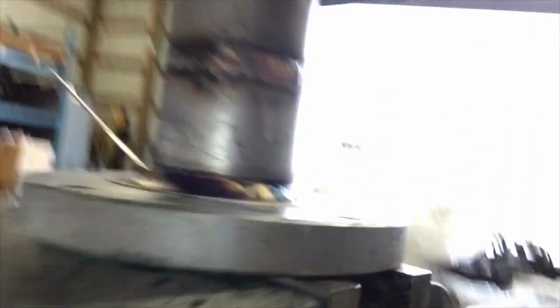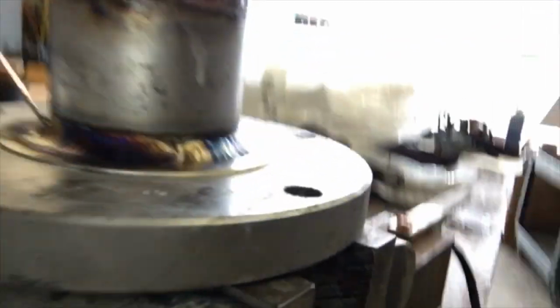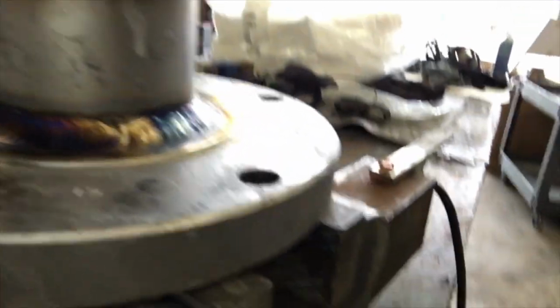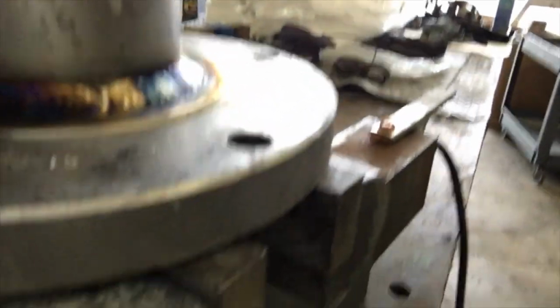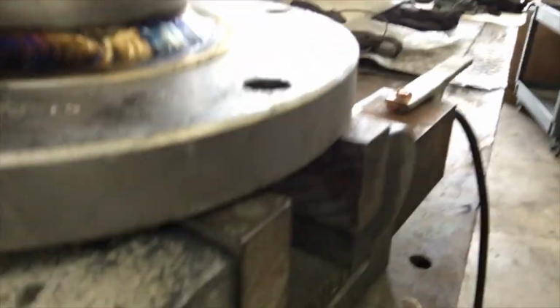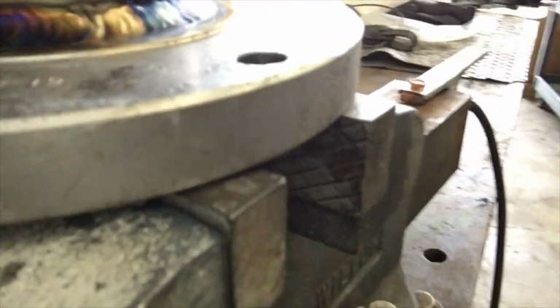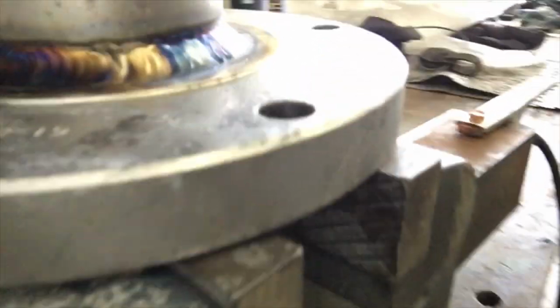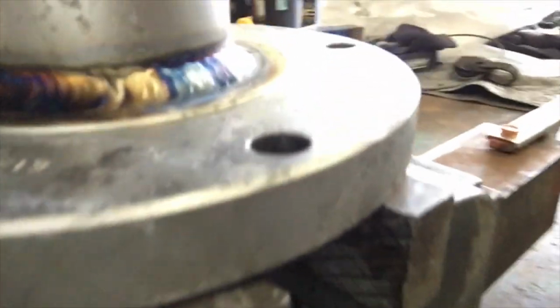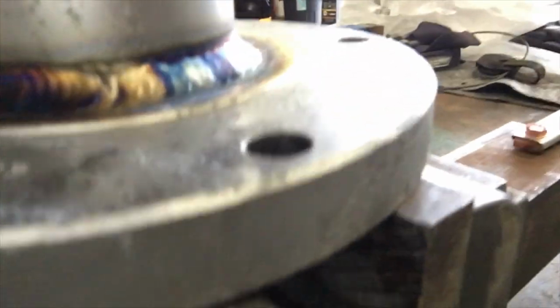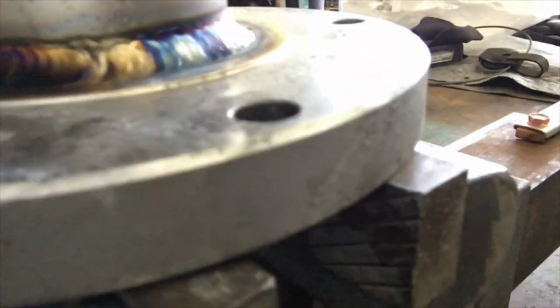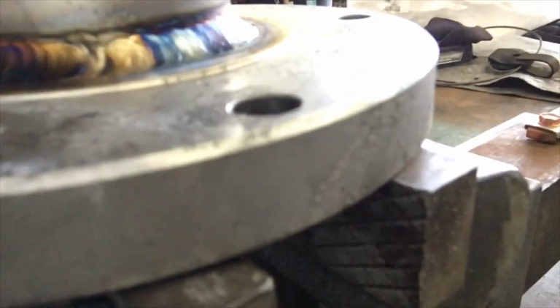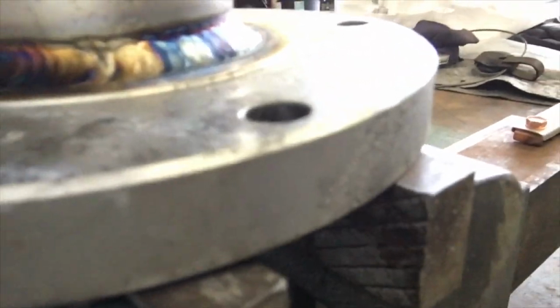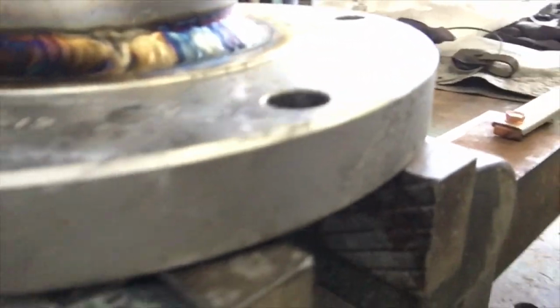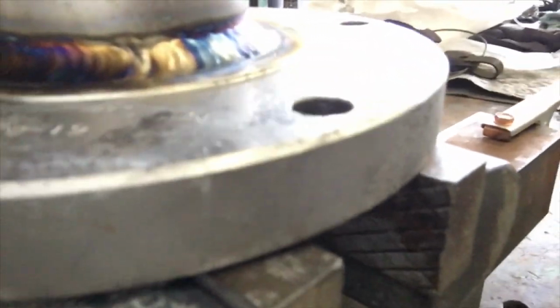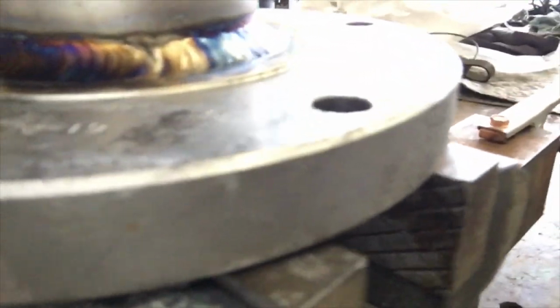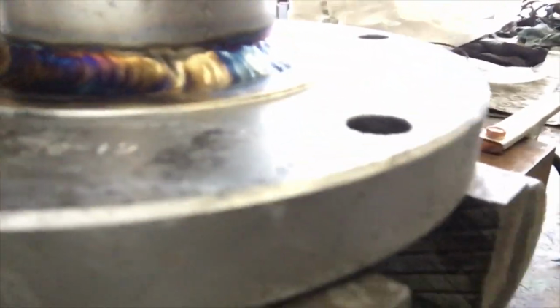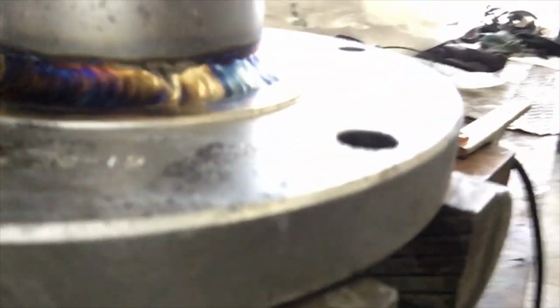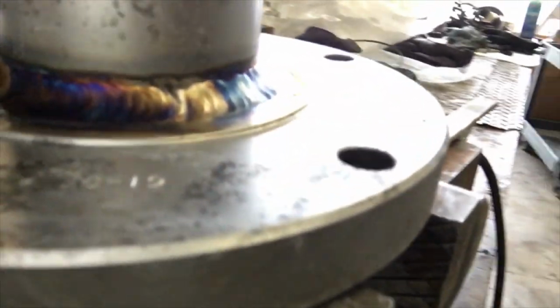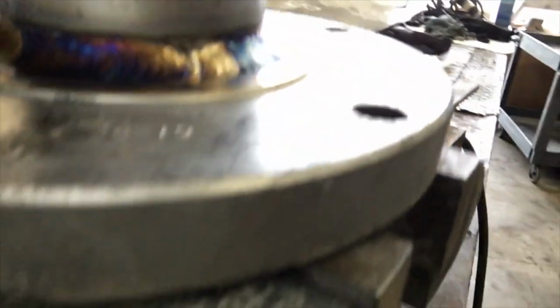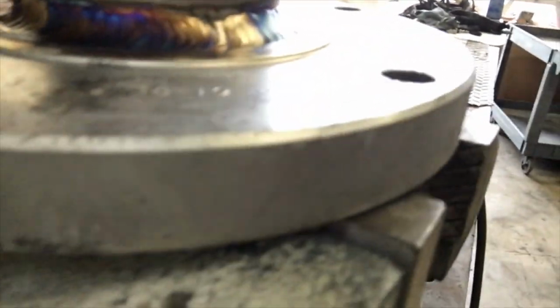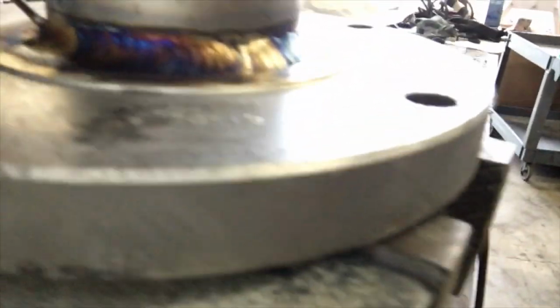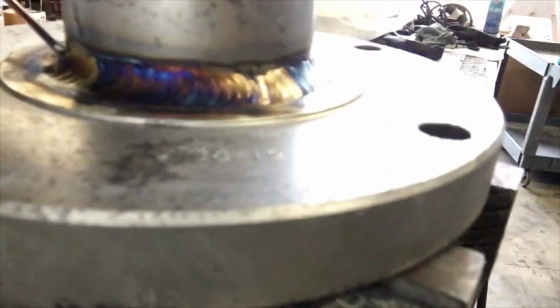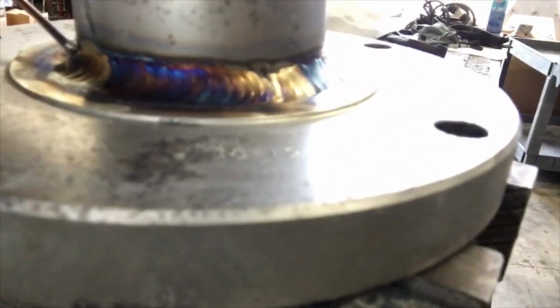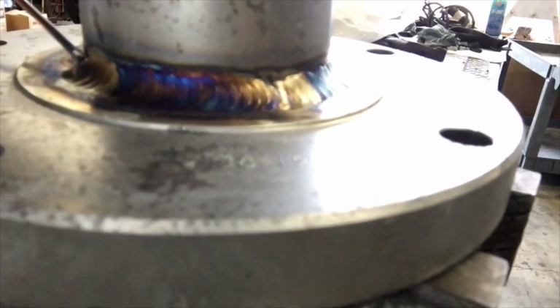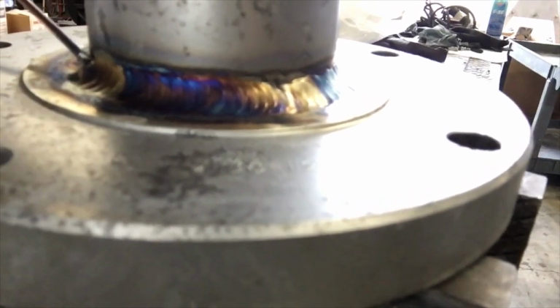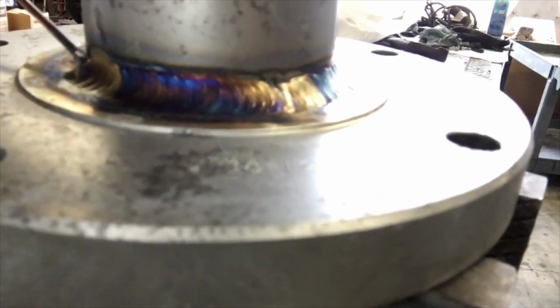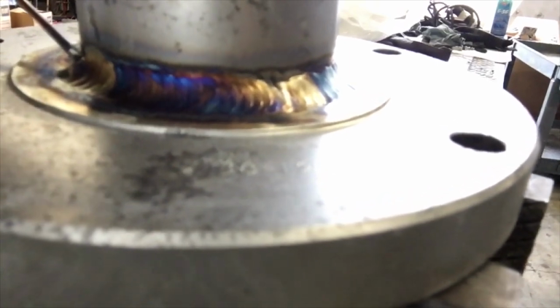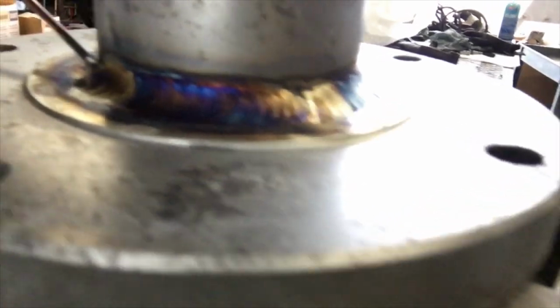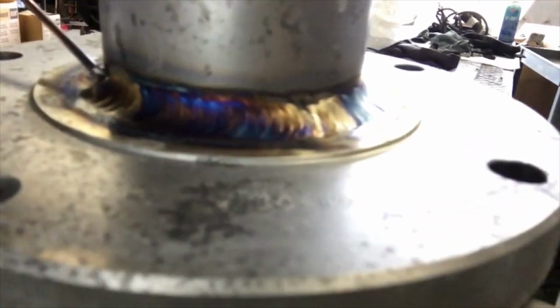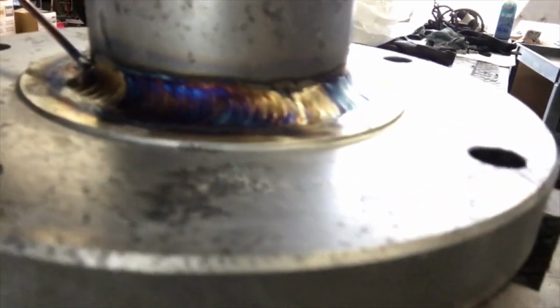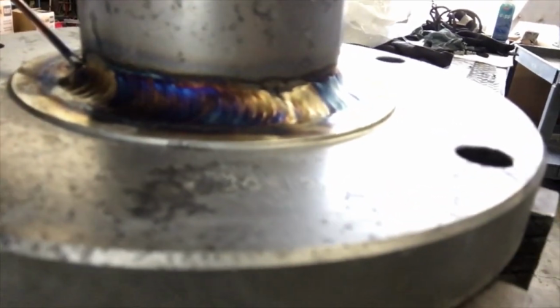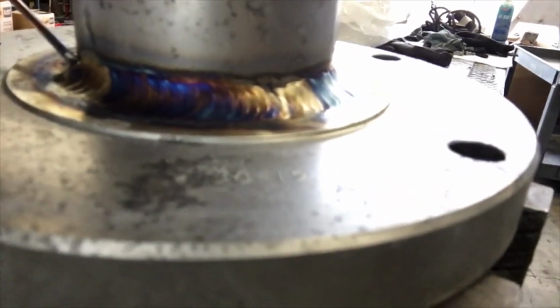There you go, Bubba — see that discoloration? That's what you want. Yes sir.